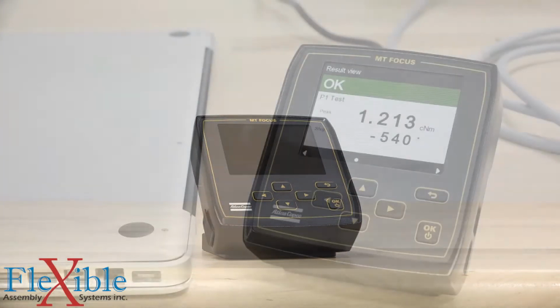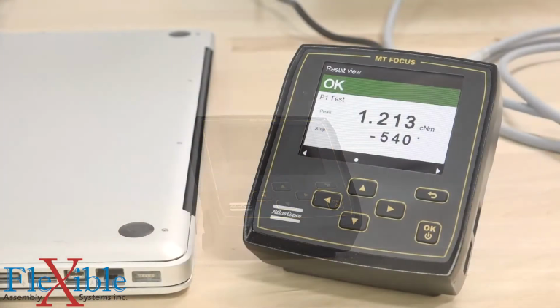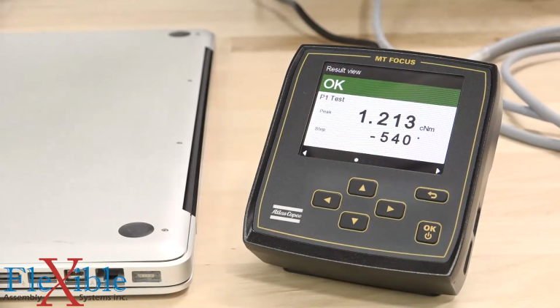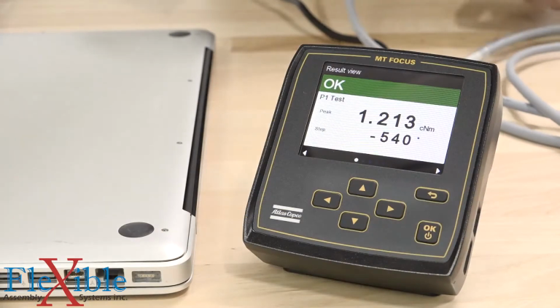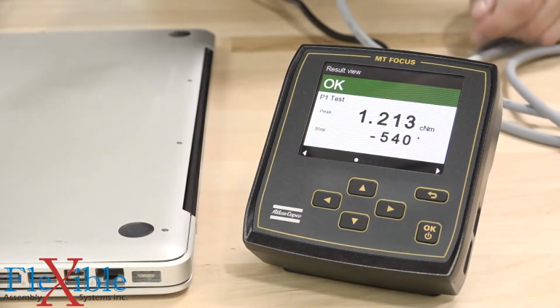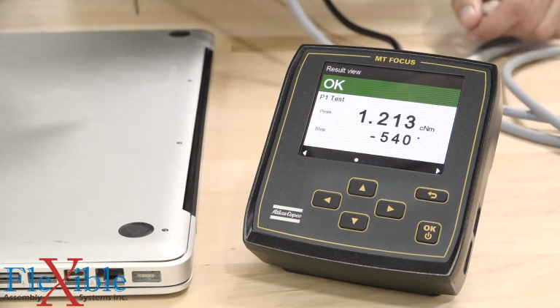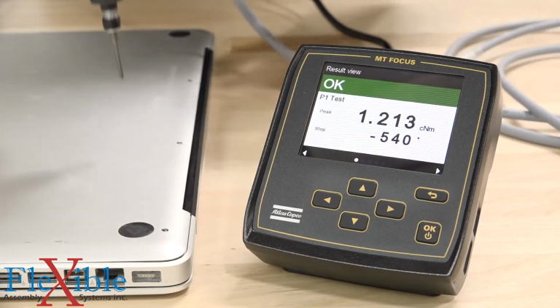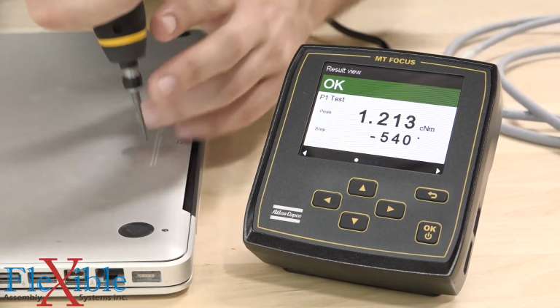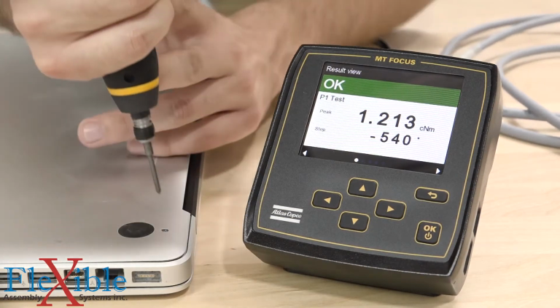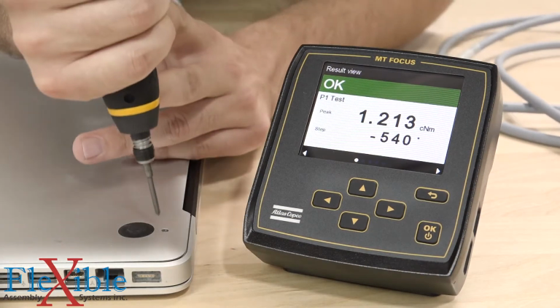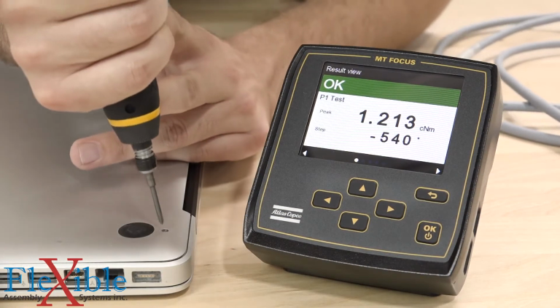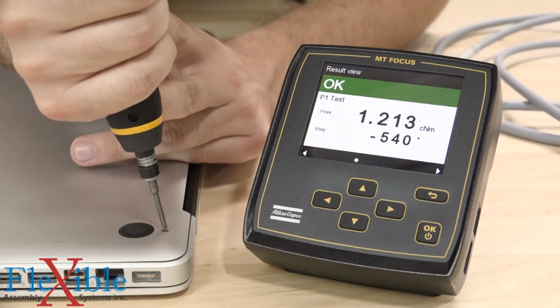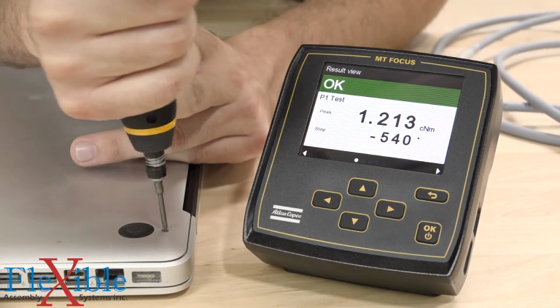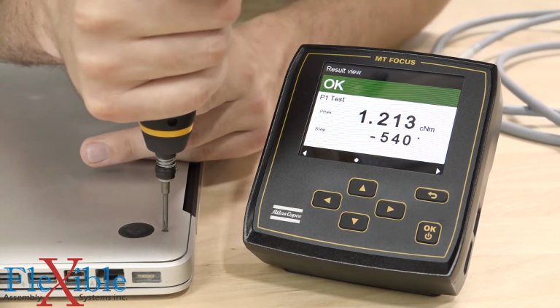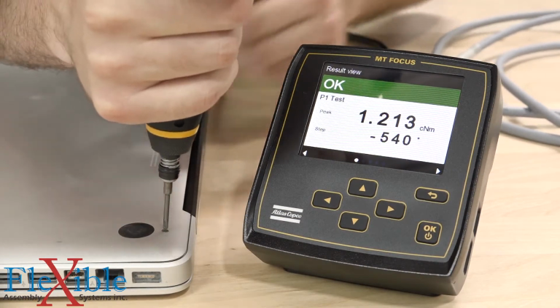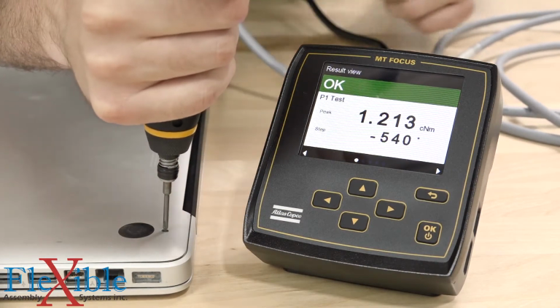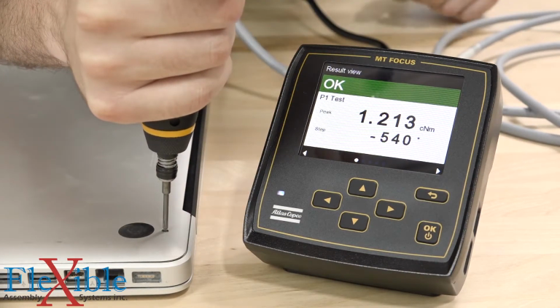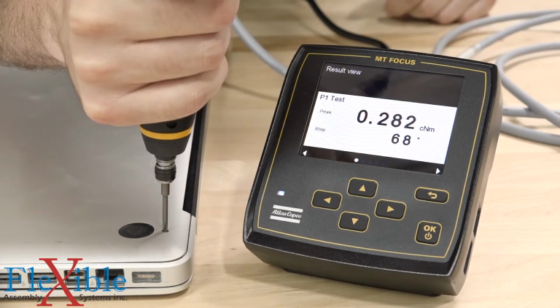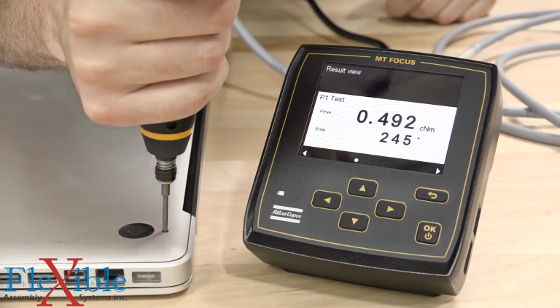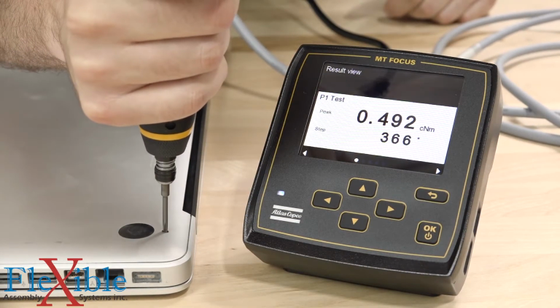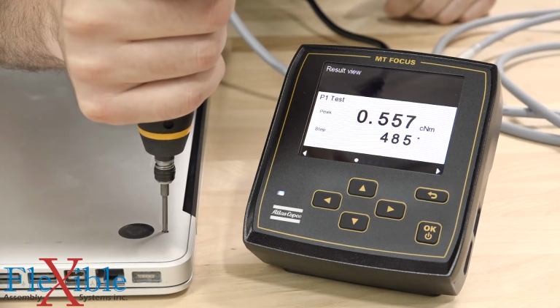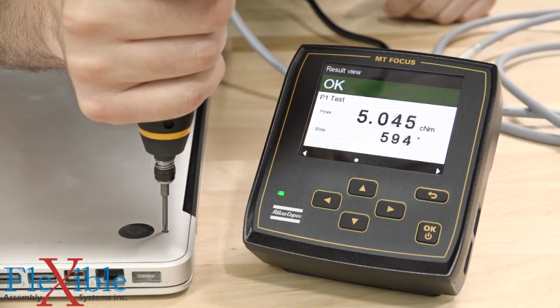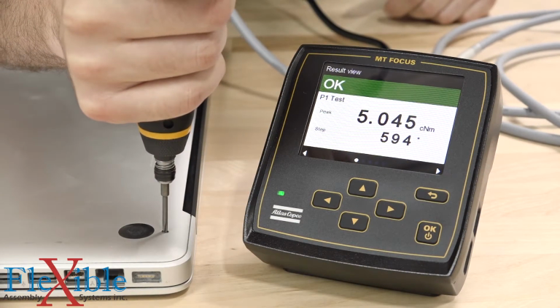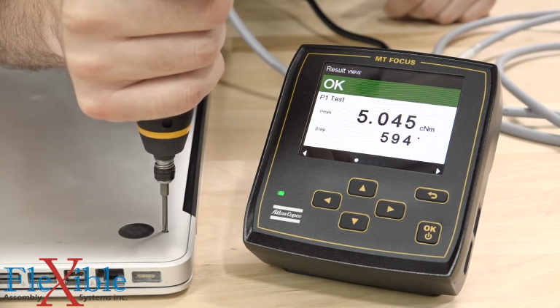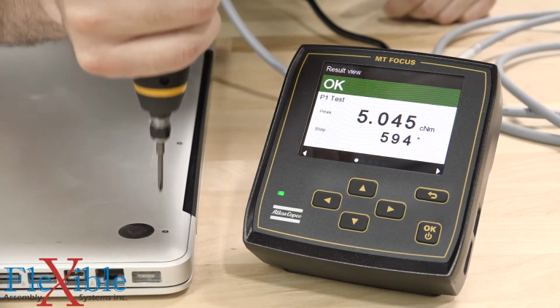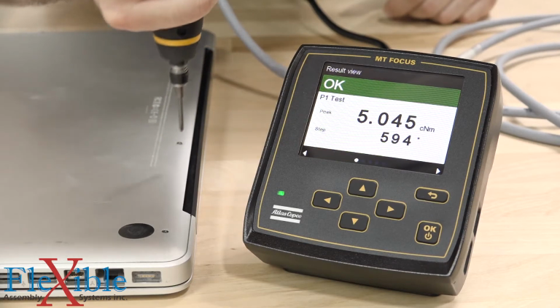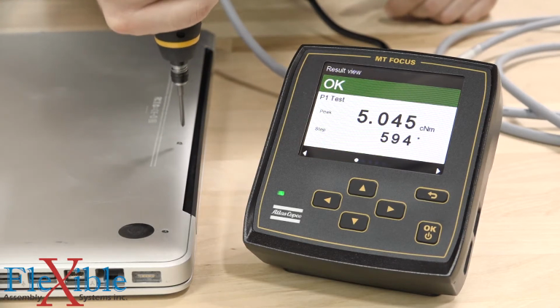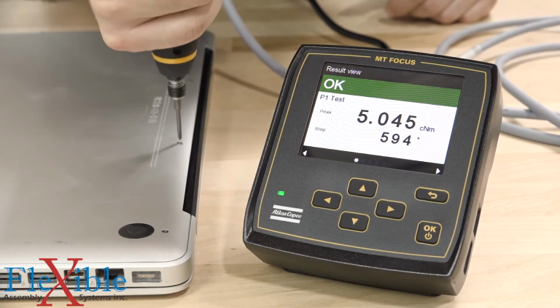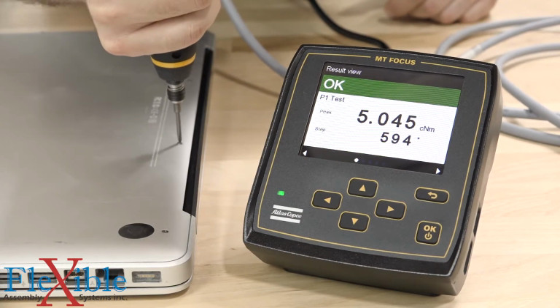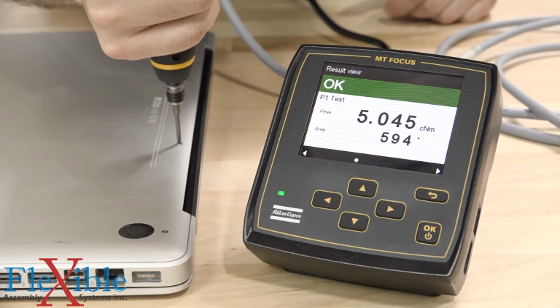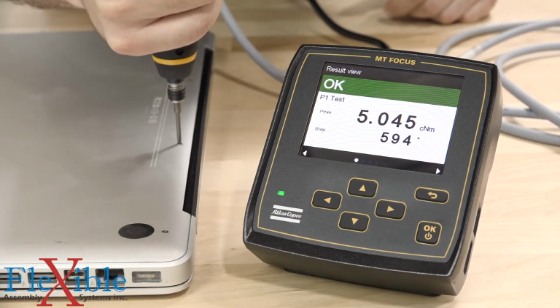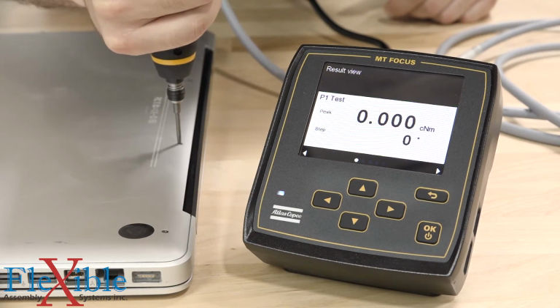With so many features packed into one controller, the possibilities are endless. When it comes to torque accuracy and traceability, nothing else comes close.